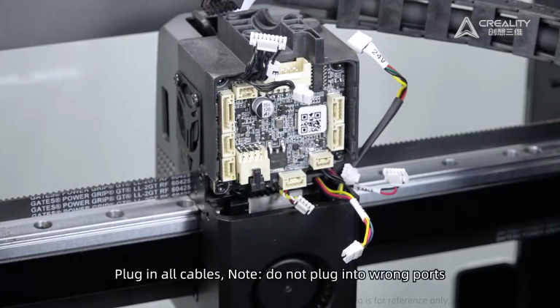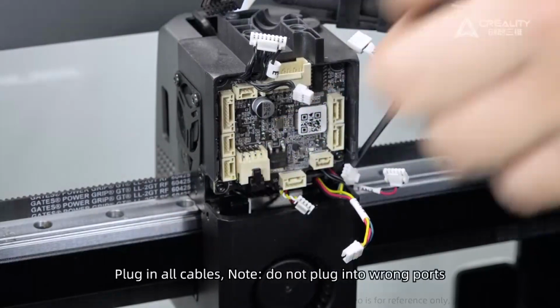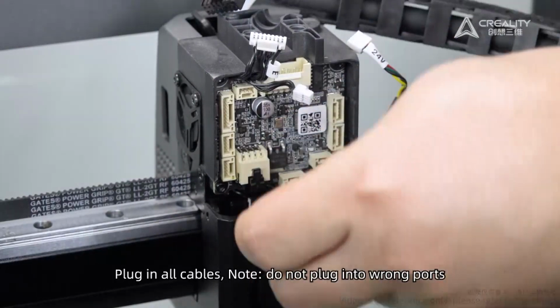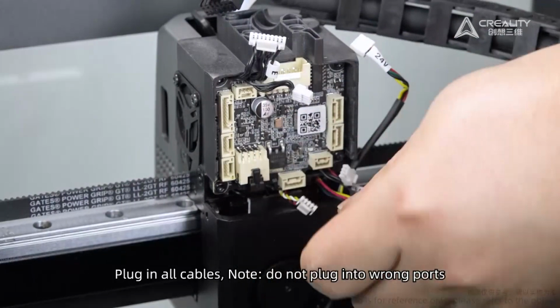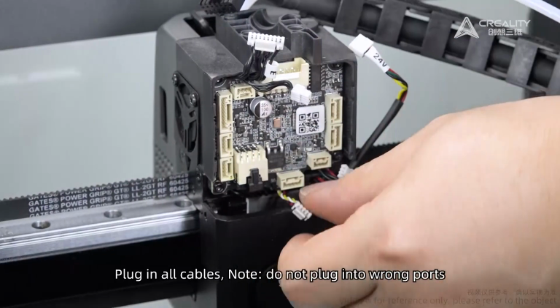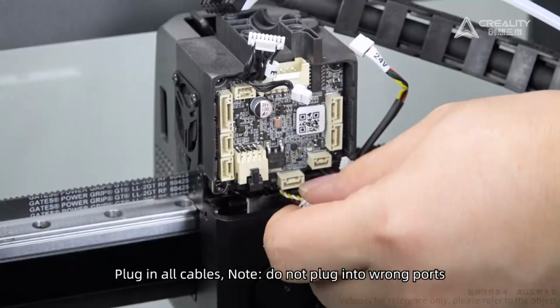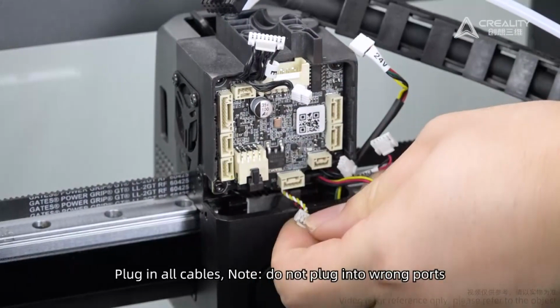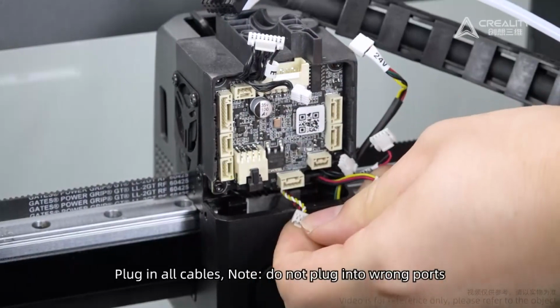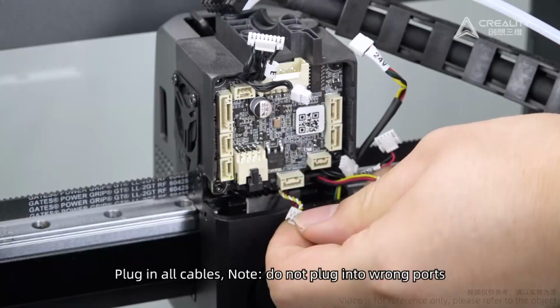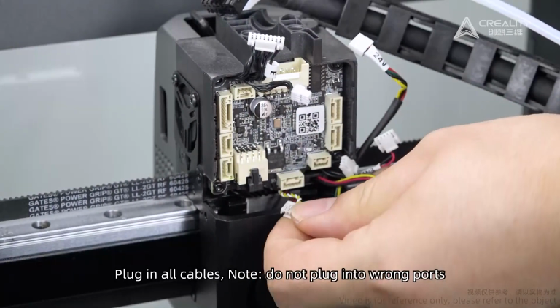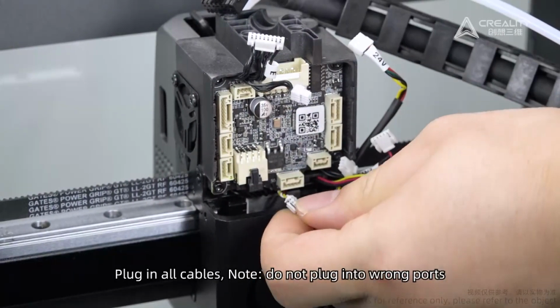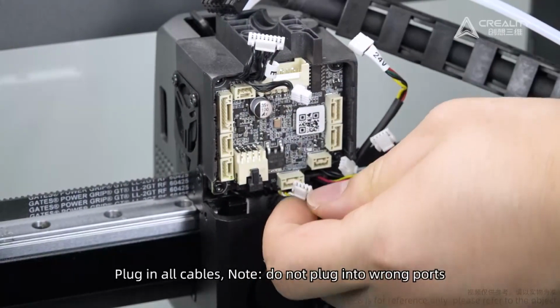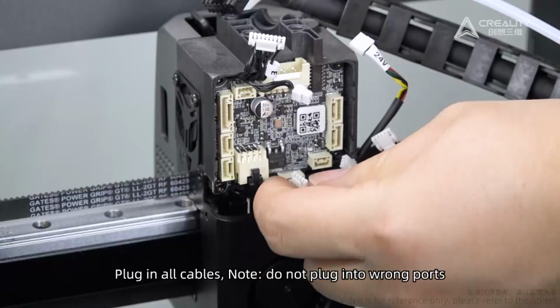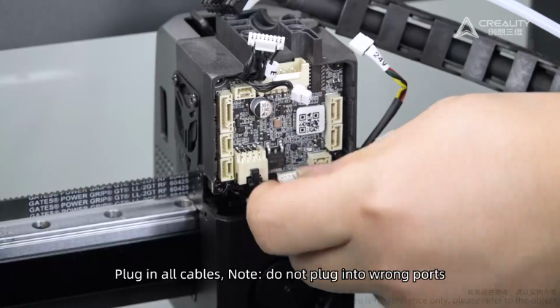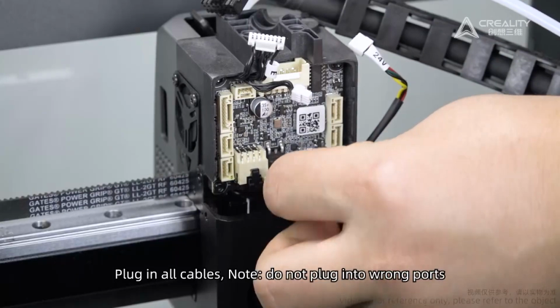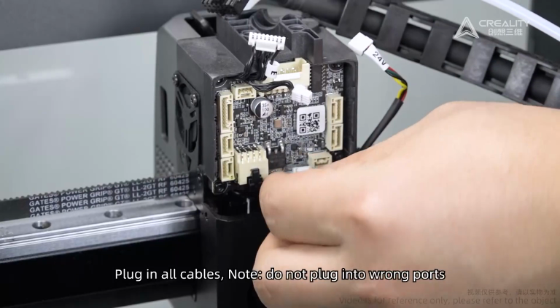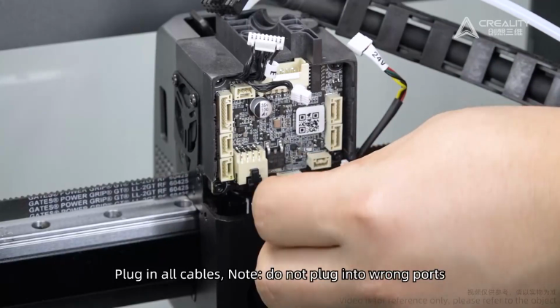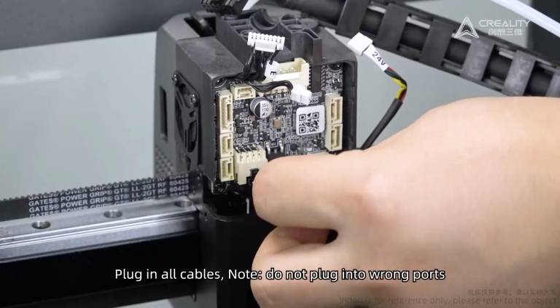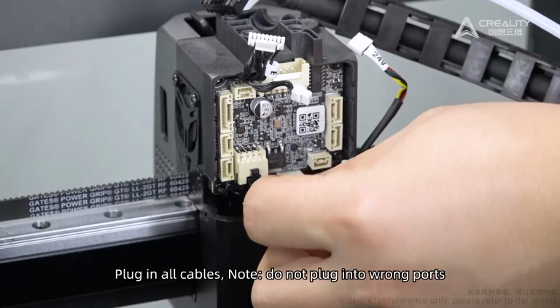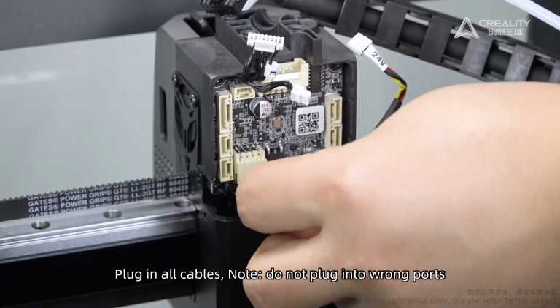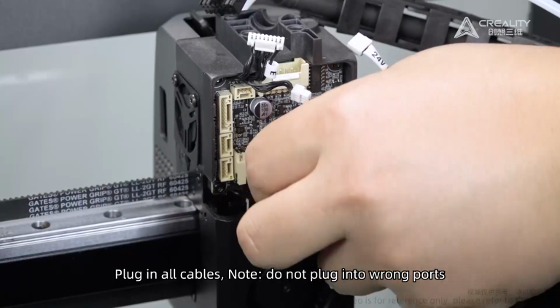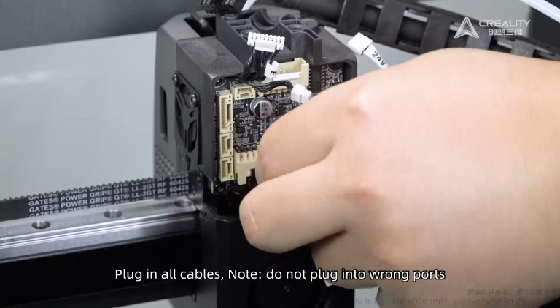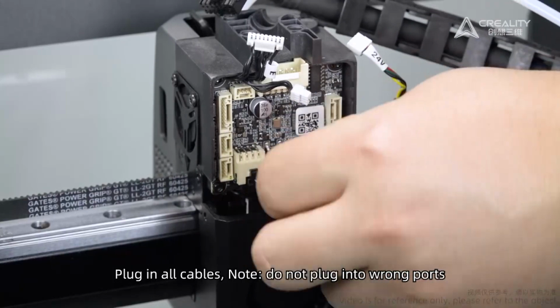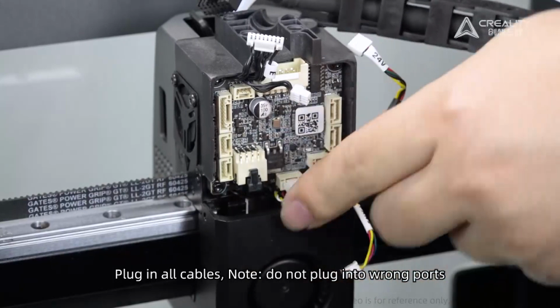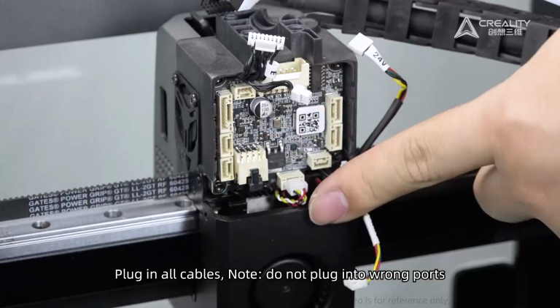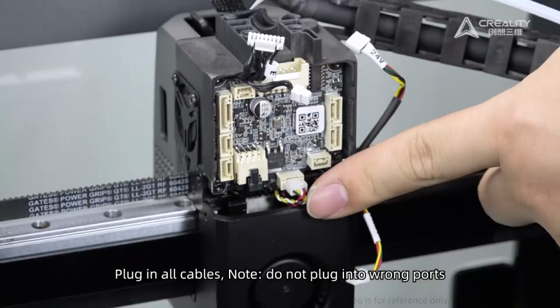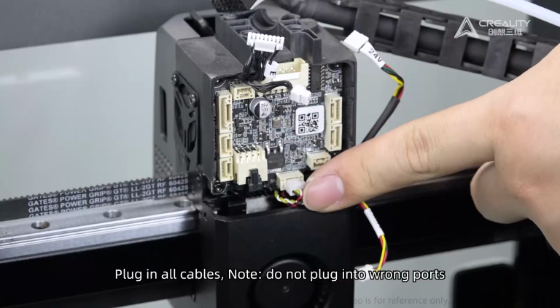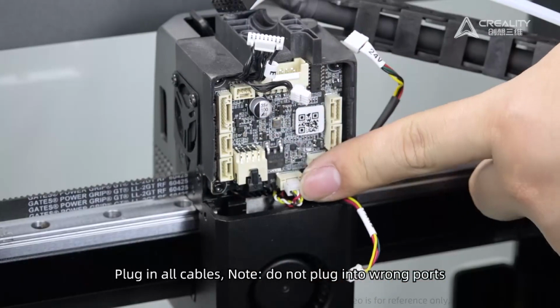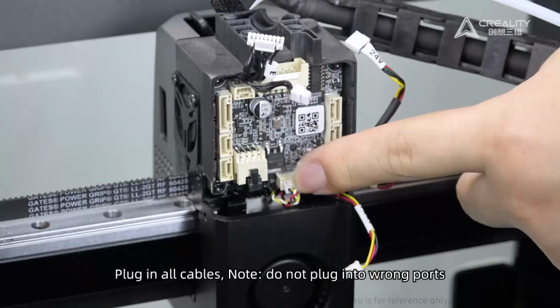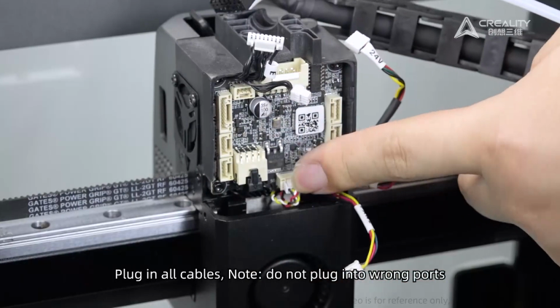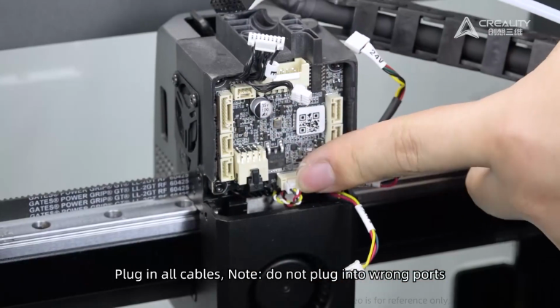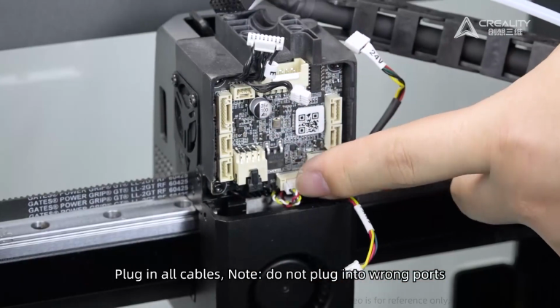Plug in all cables. Note: do not plug into the wrong ports.